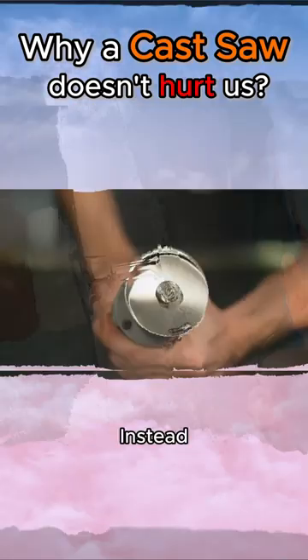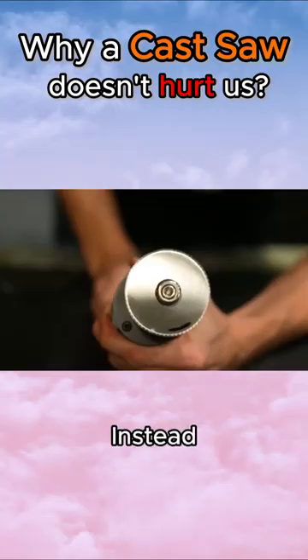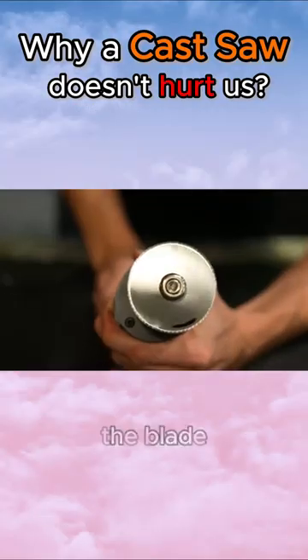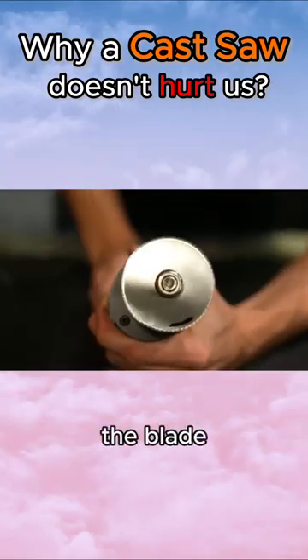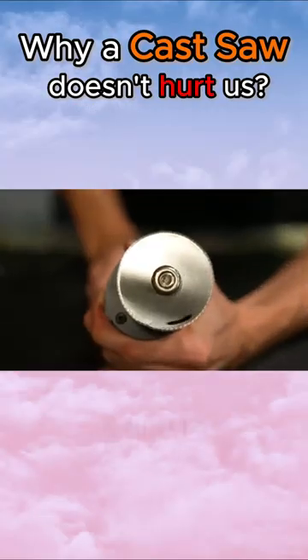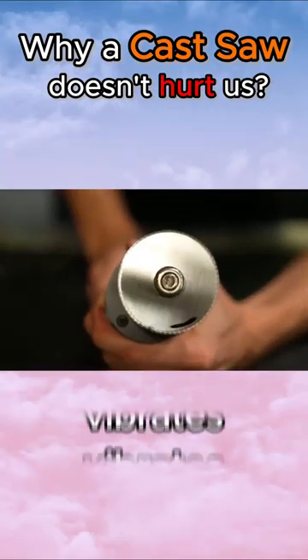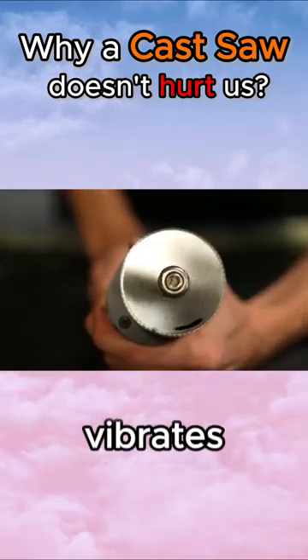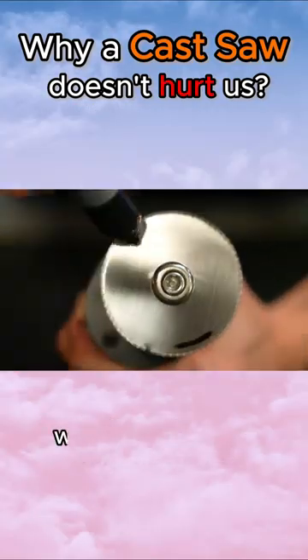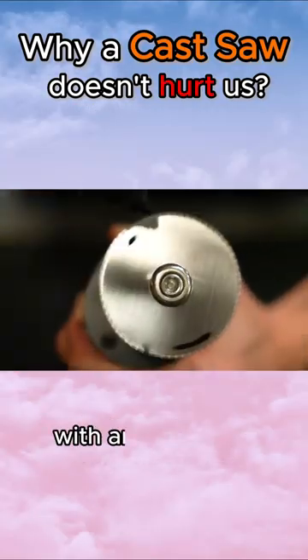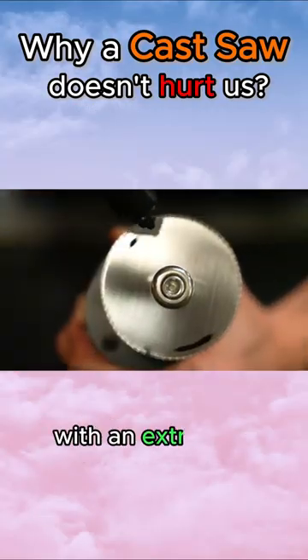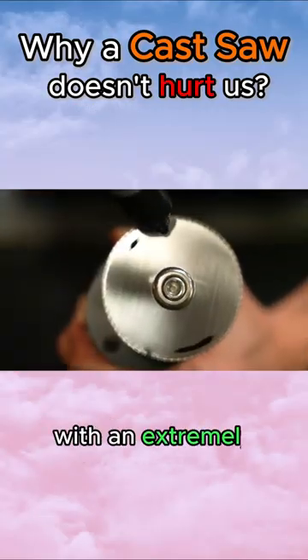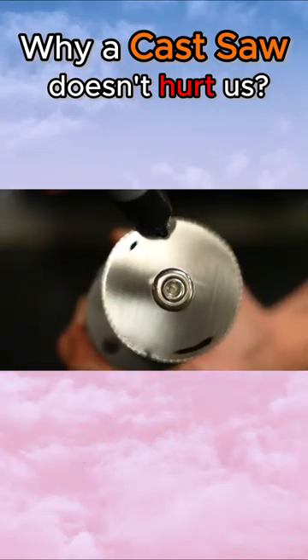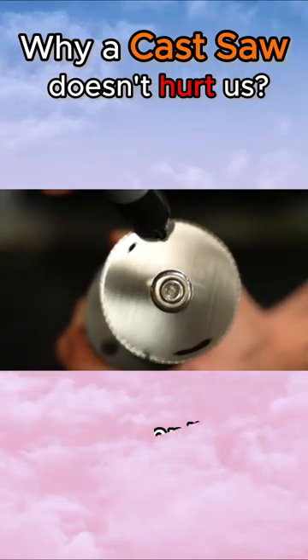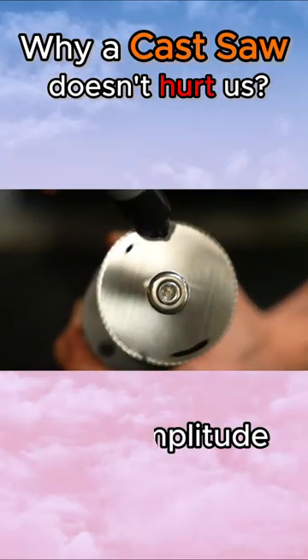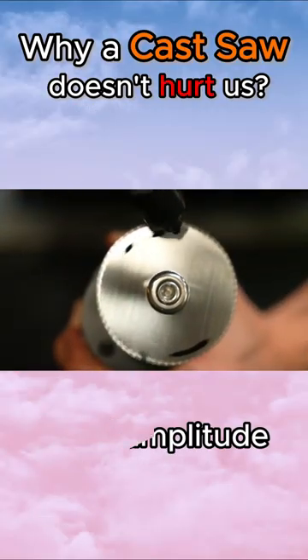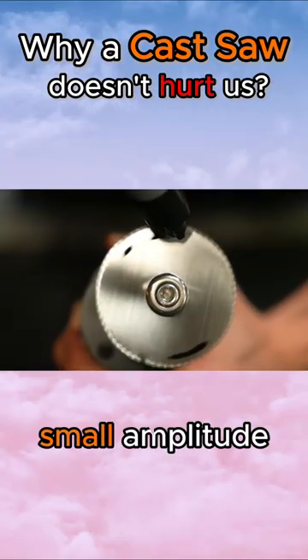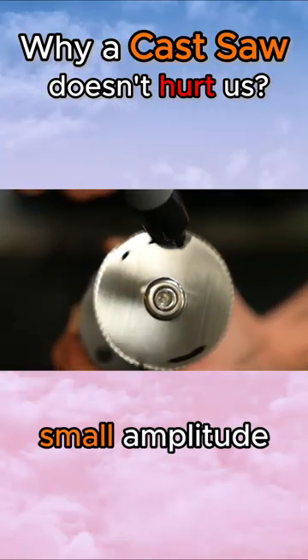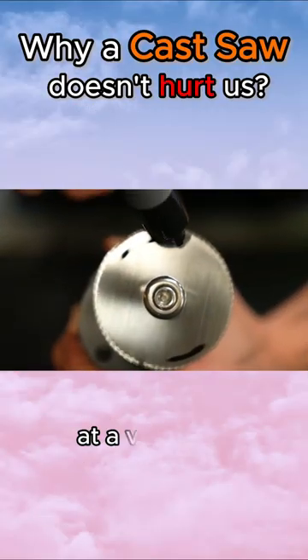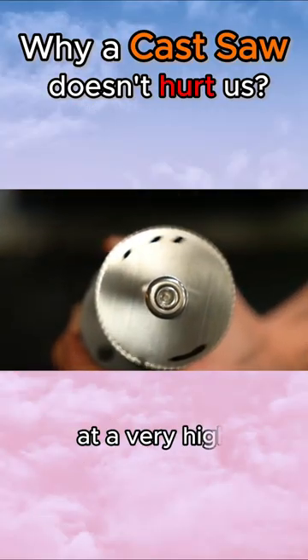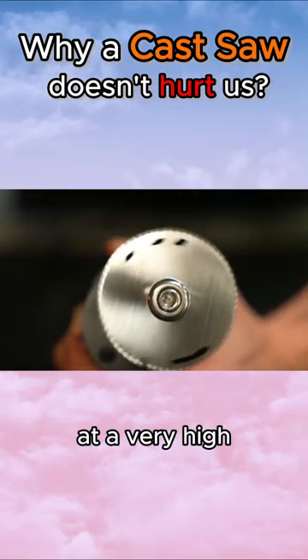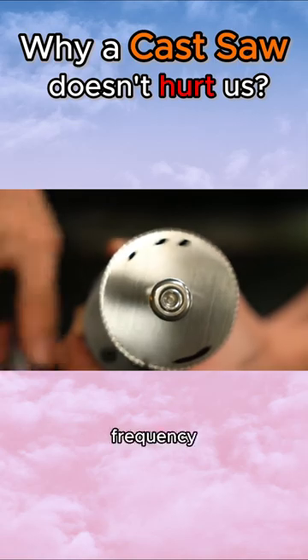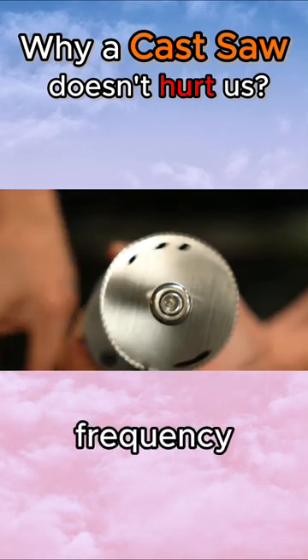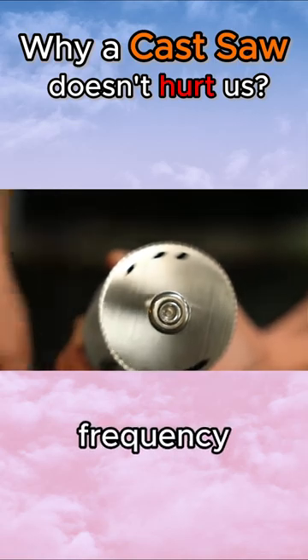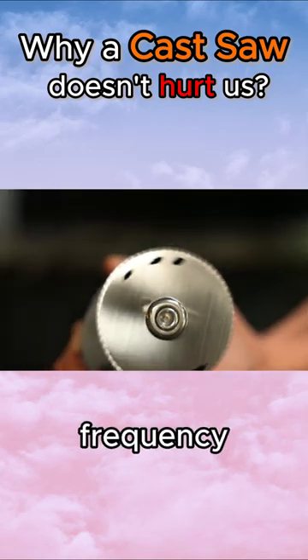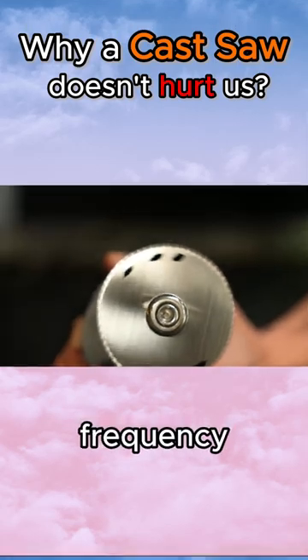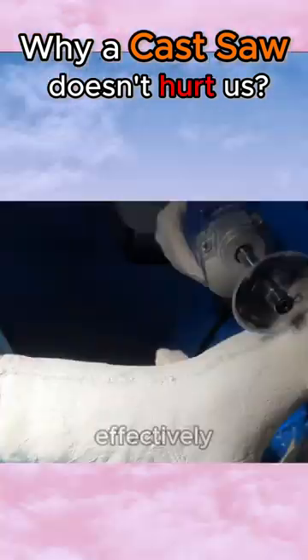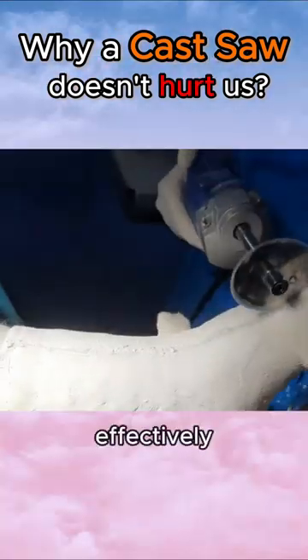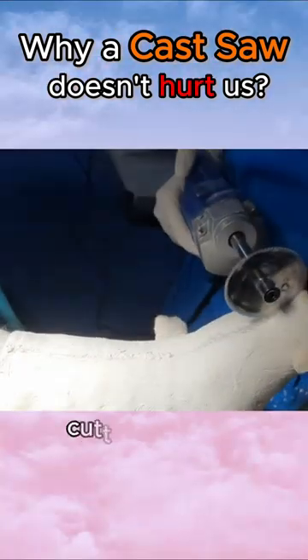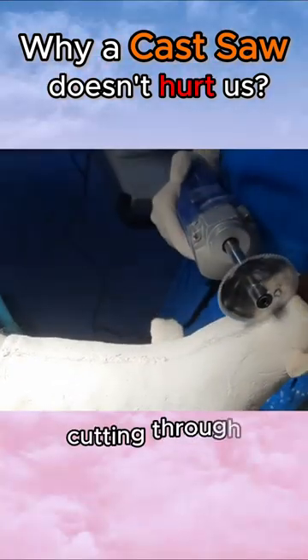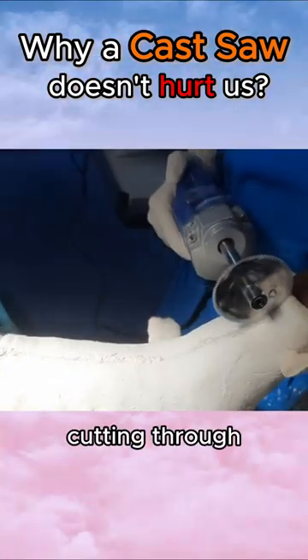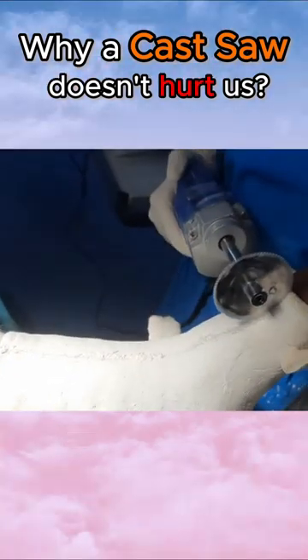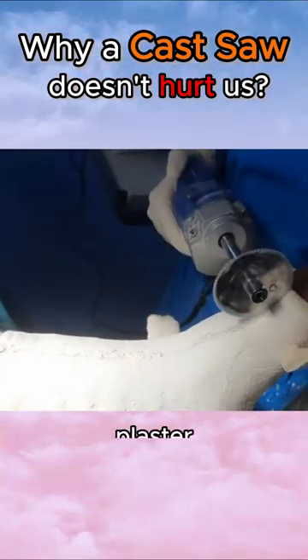Instead, the blade vibrates with an extremely small amplitude at a very high frequency, effectively cutting through plaster.